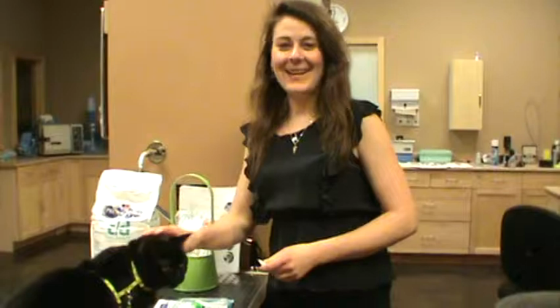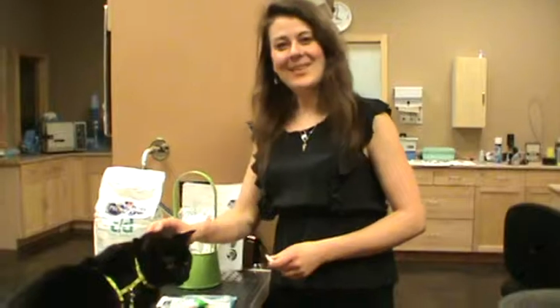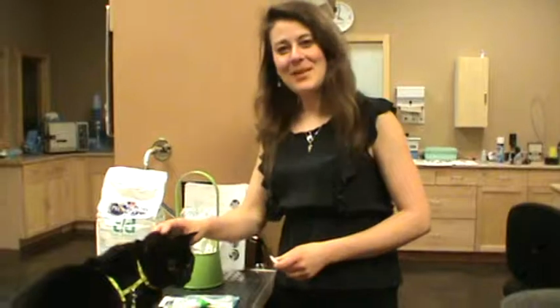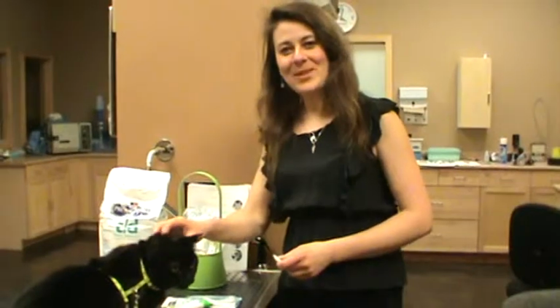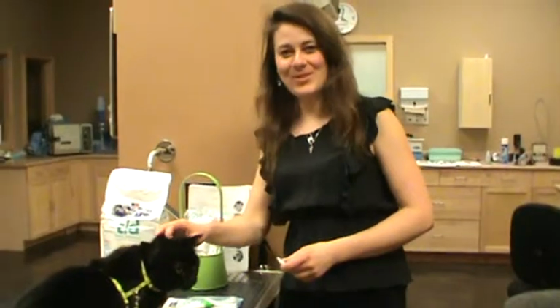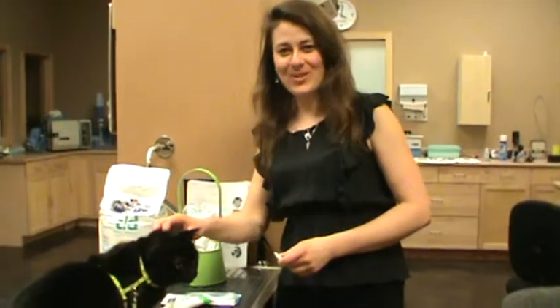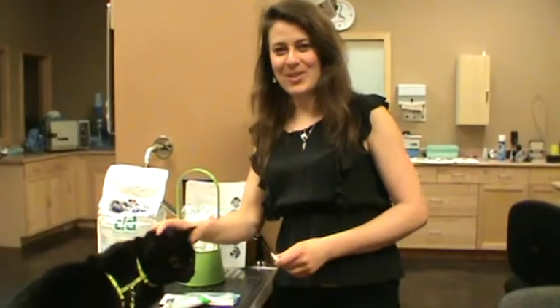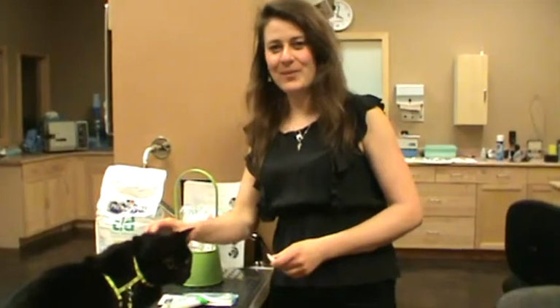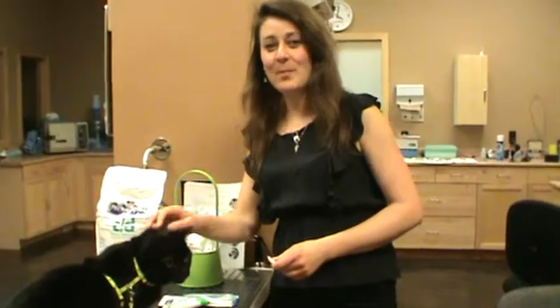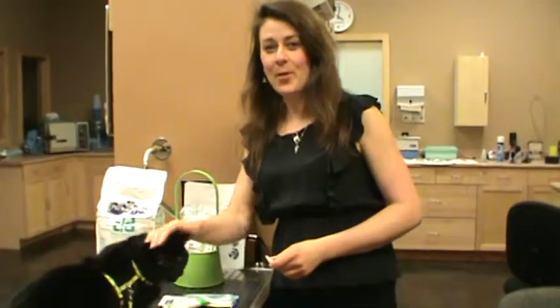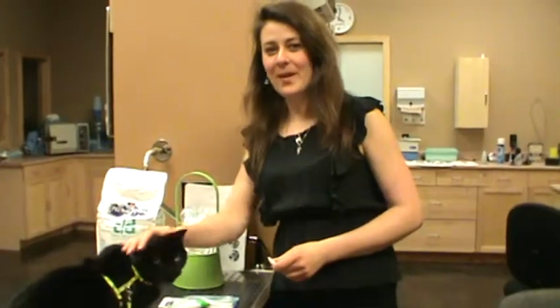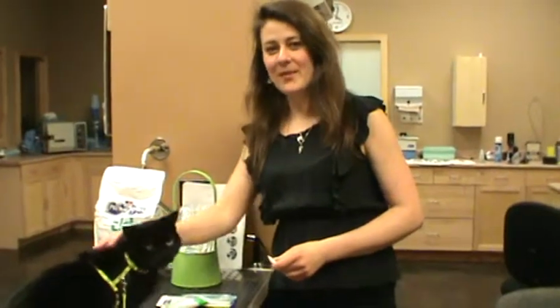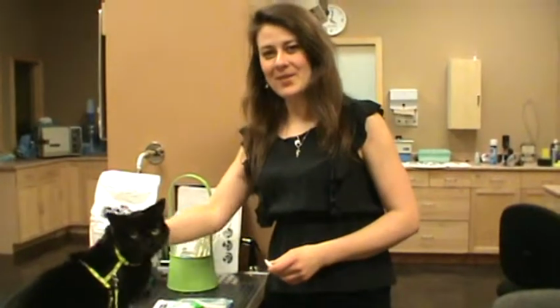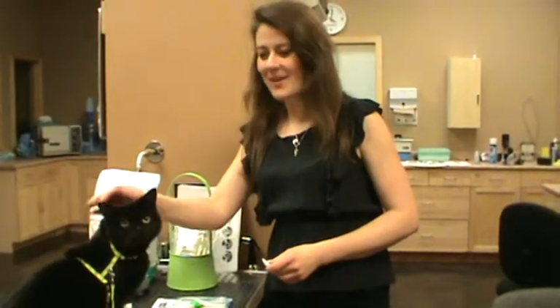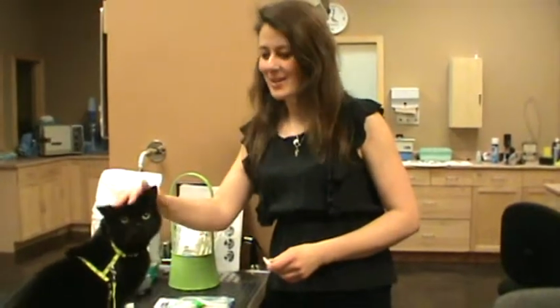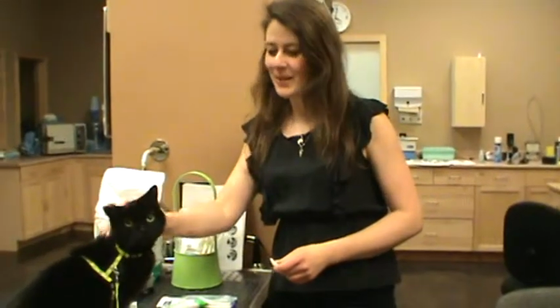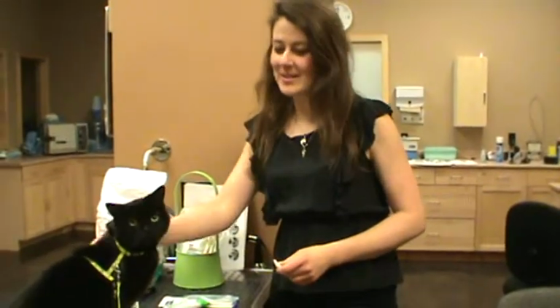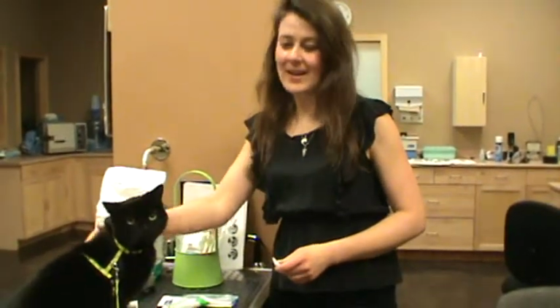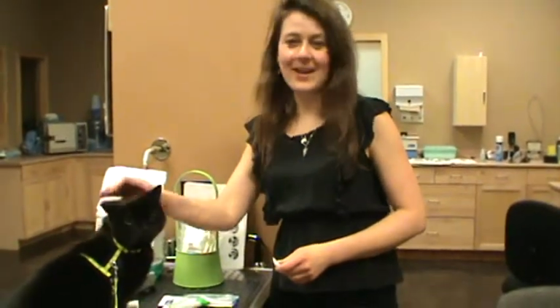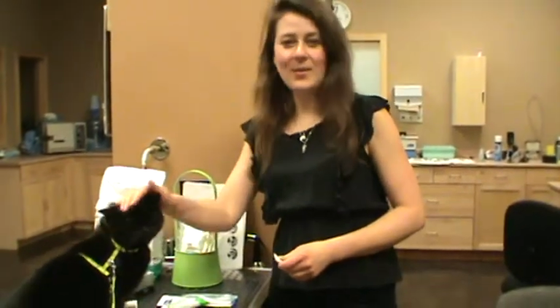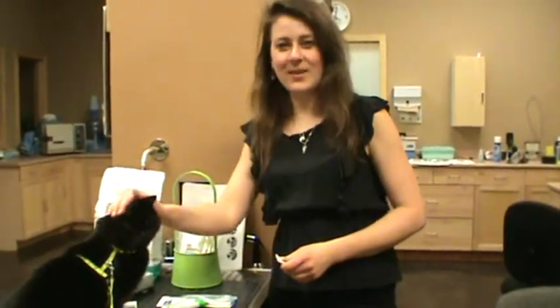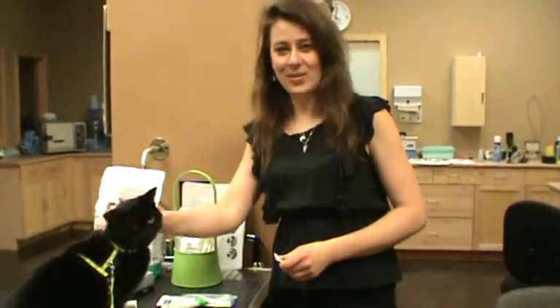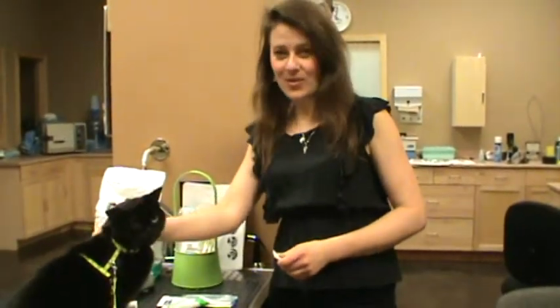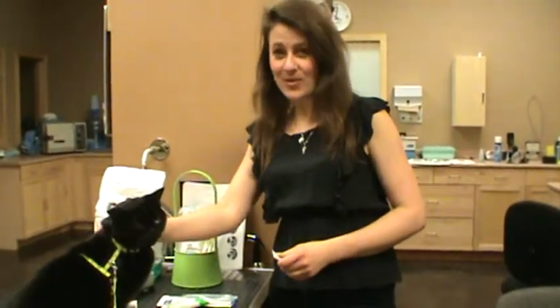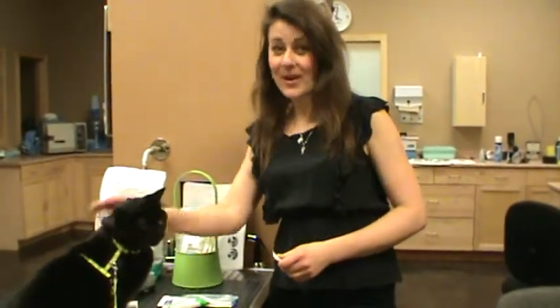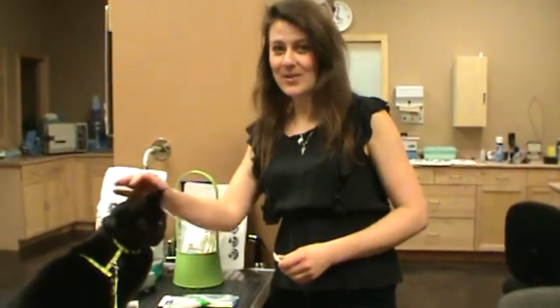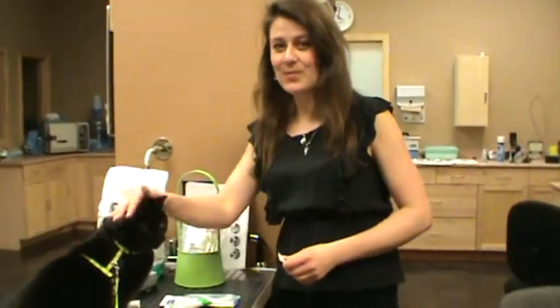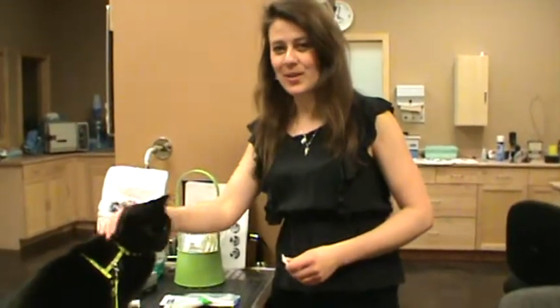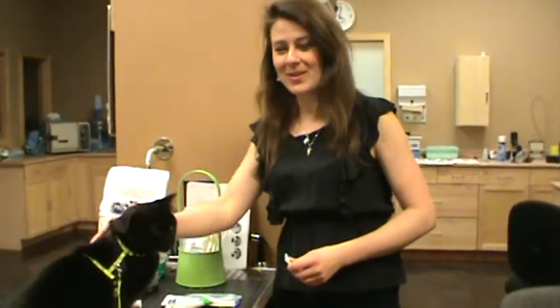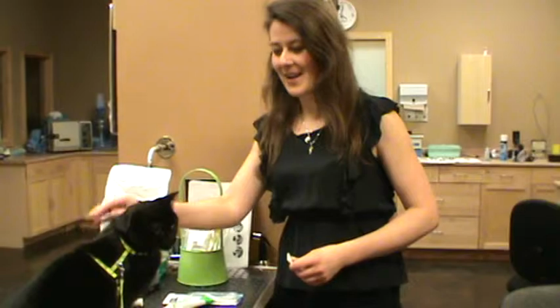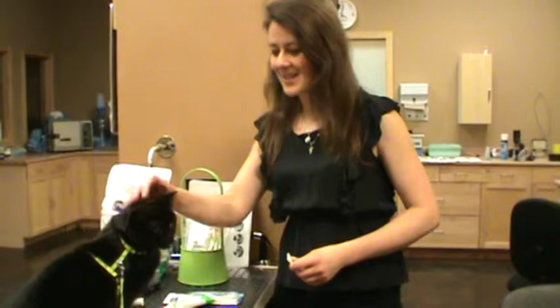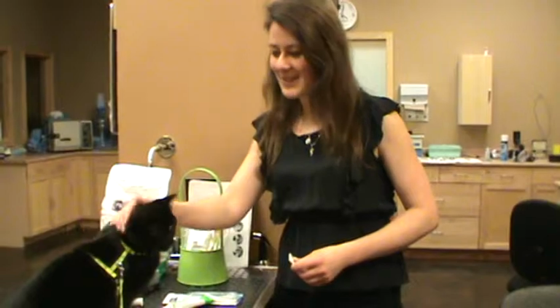Hello, I'm Dr. Julie Schell from Bow Bottom Veterinary Hospital, and today we're going to show you how to brush a cat's teeth.